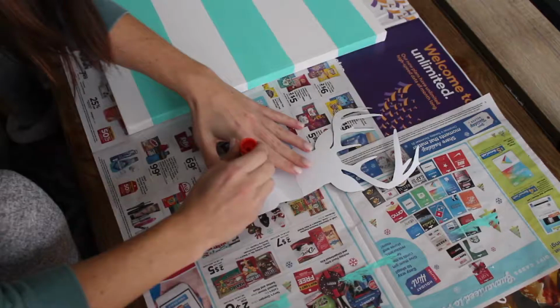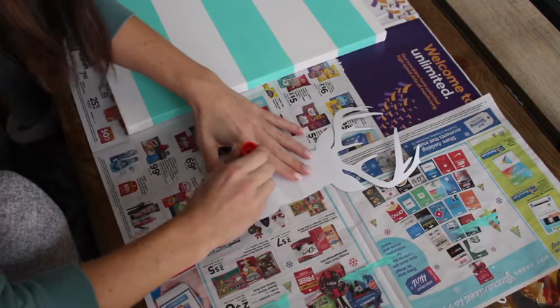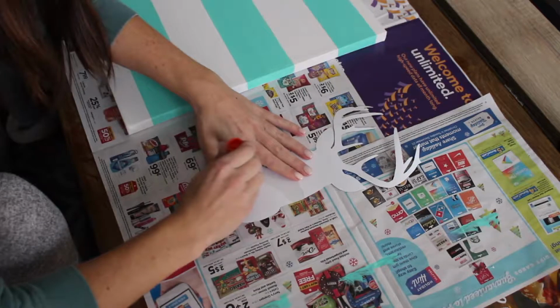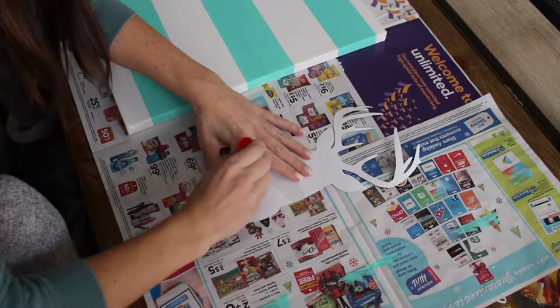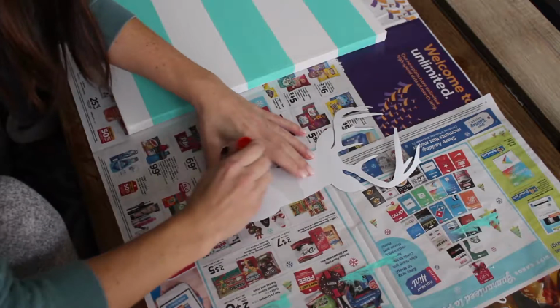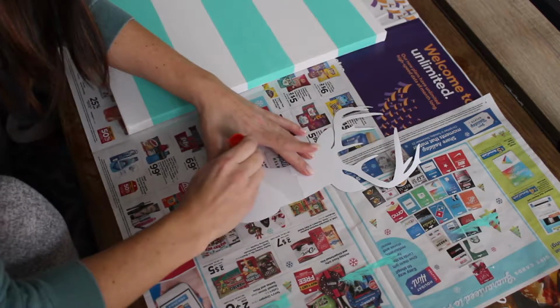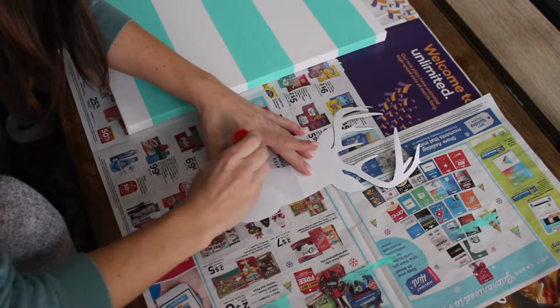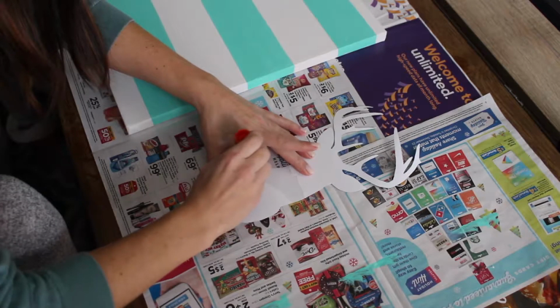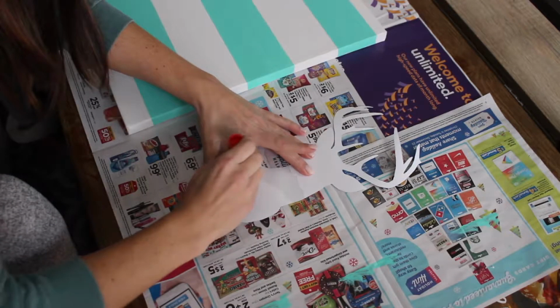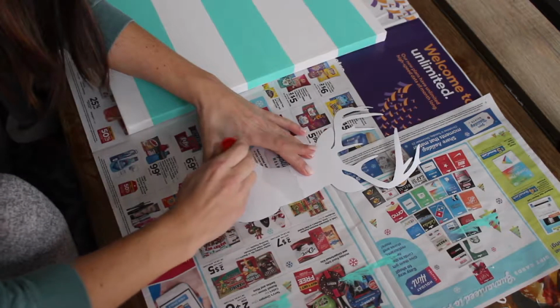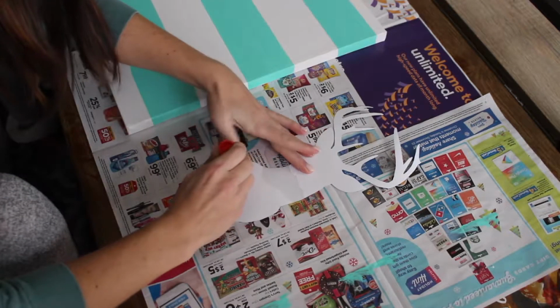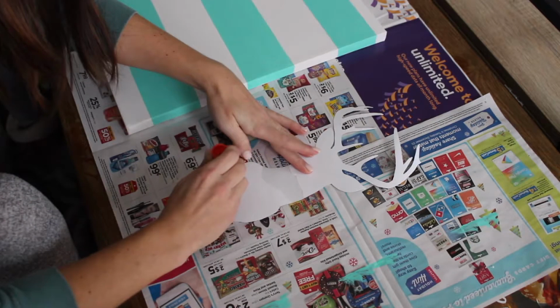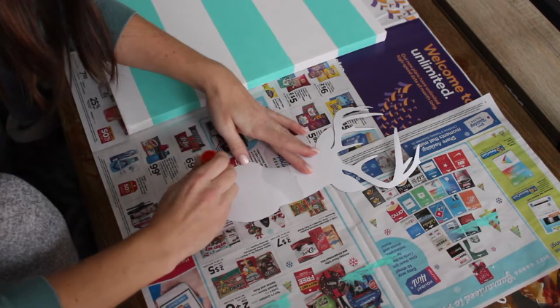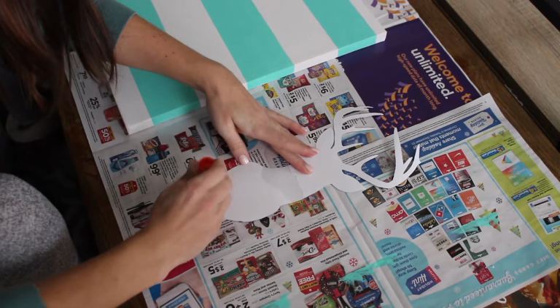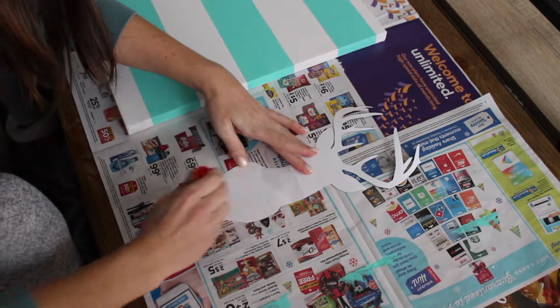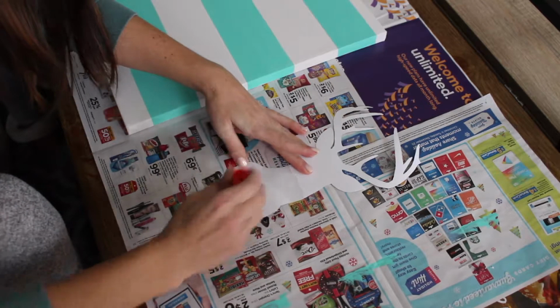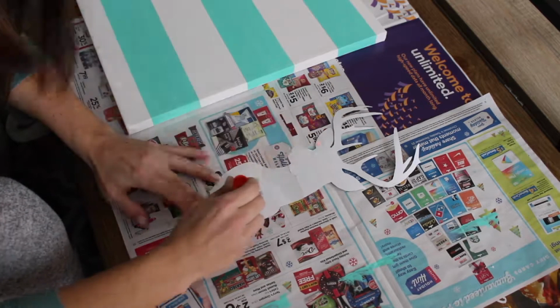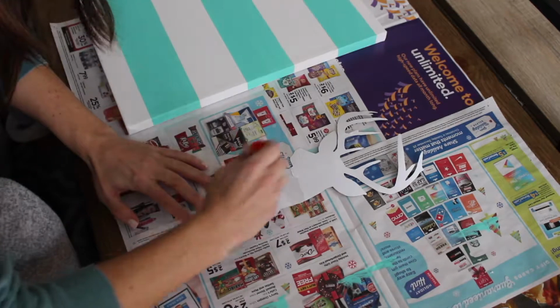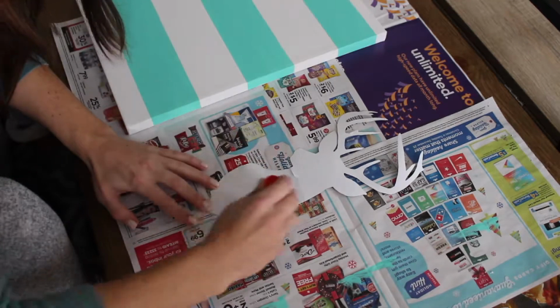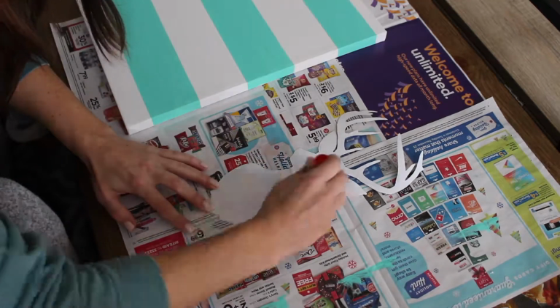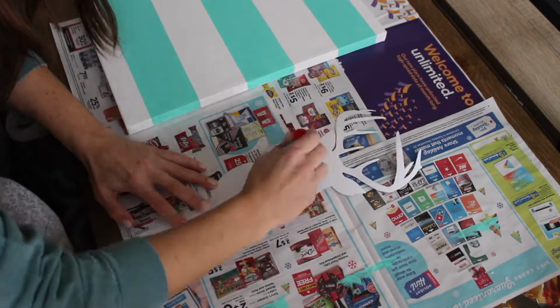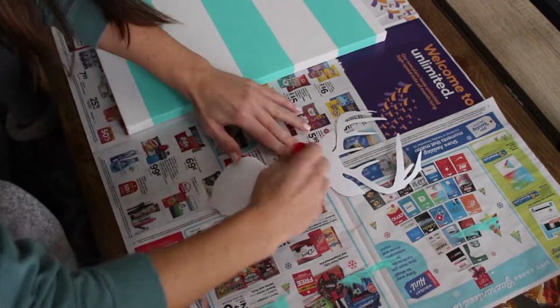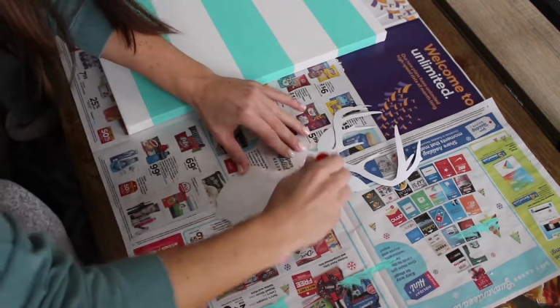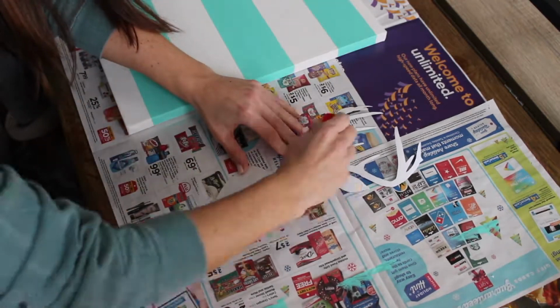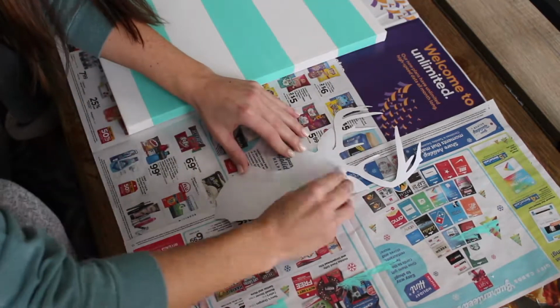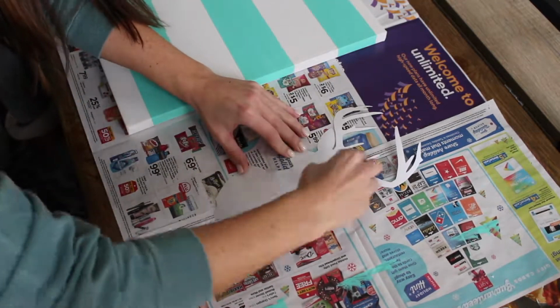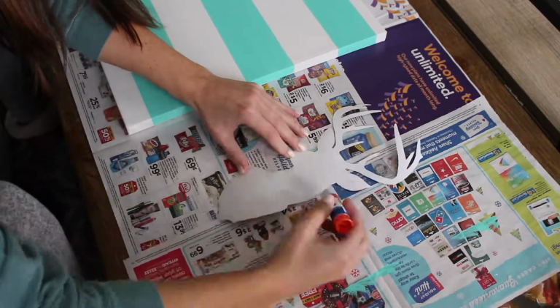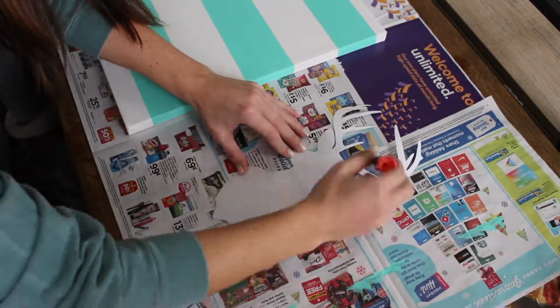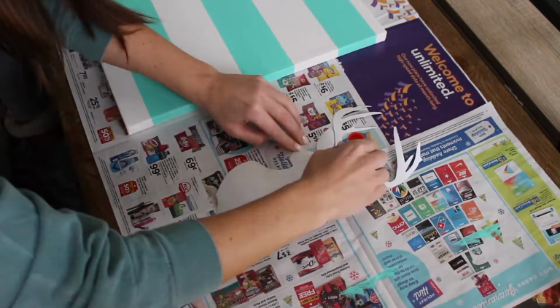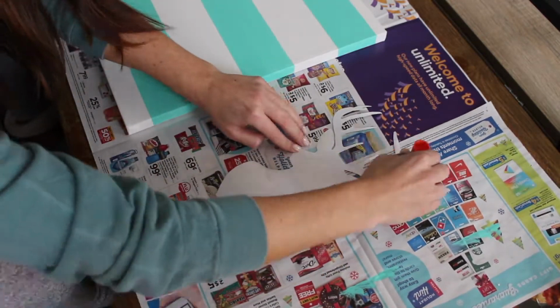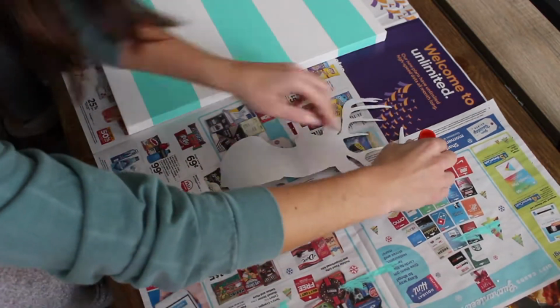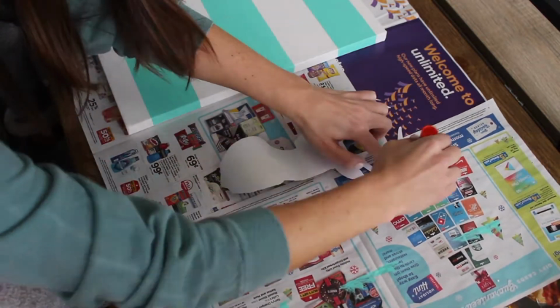Then glue the deer head to the canvas. I would suggest using a different glue than a glue stick since mine didn't stick very well.